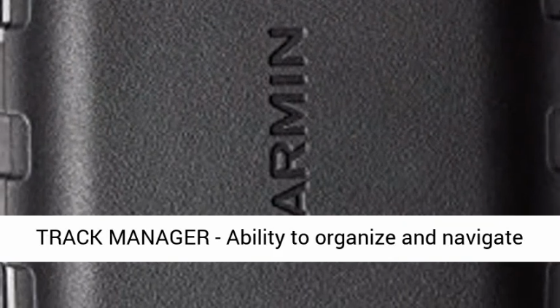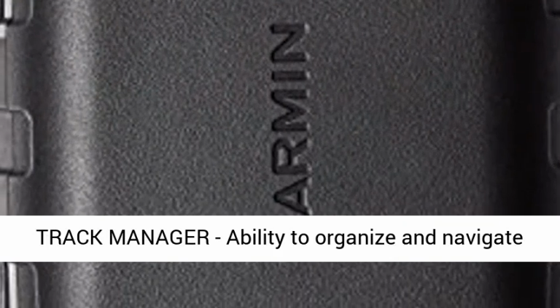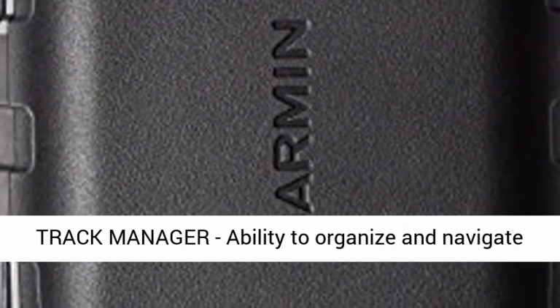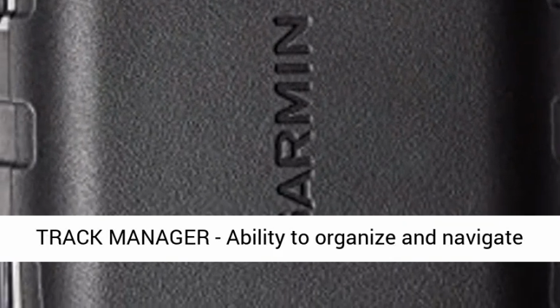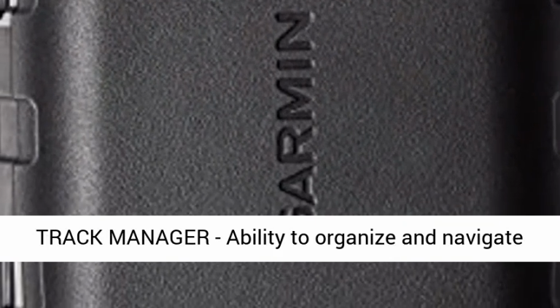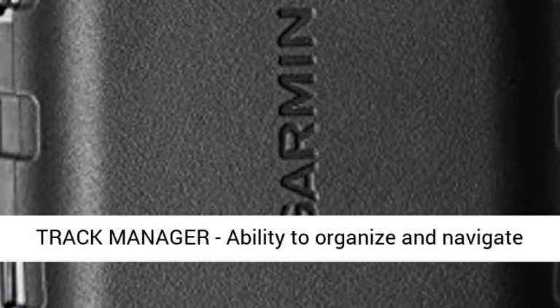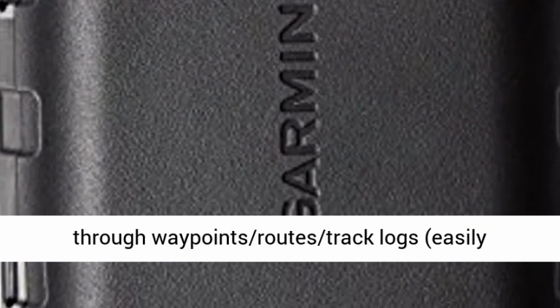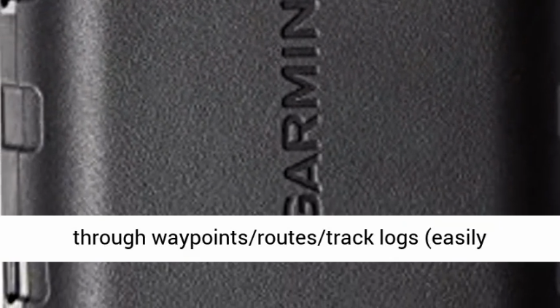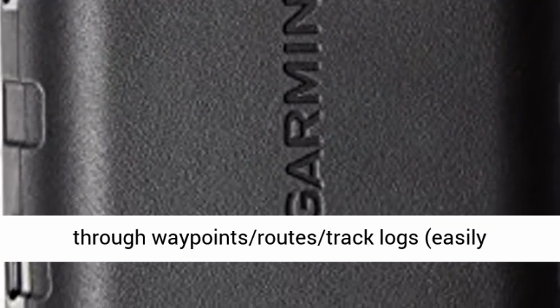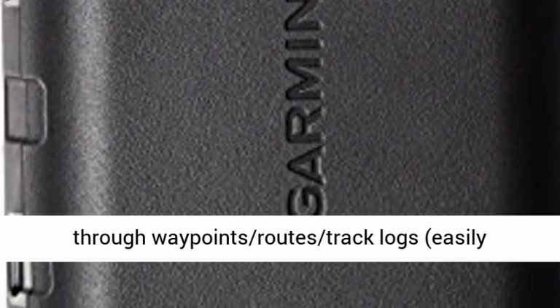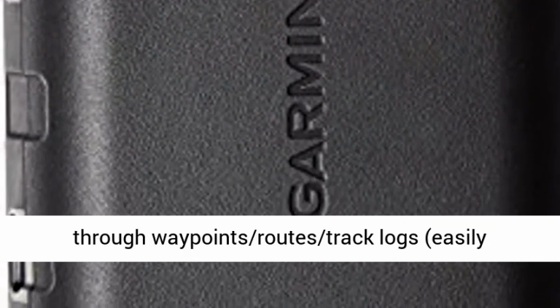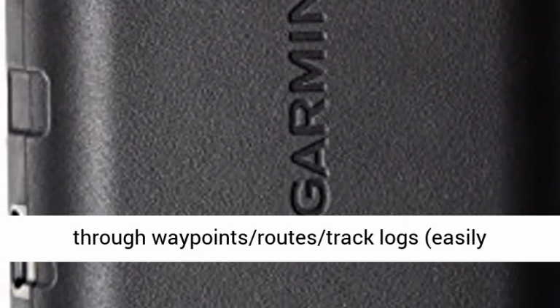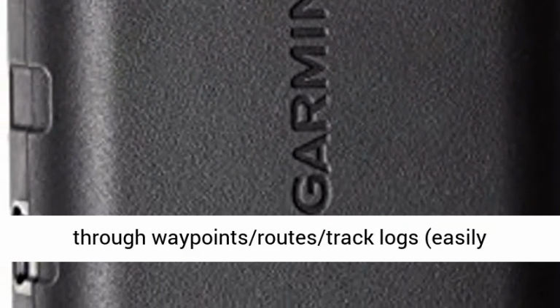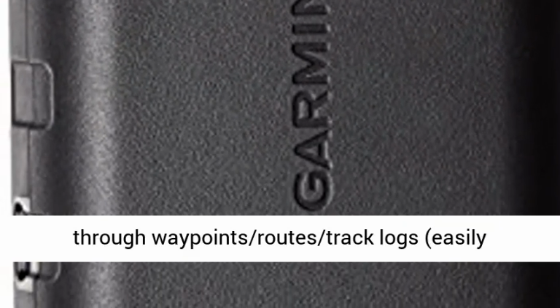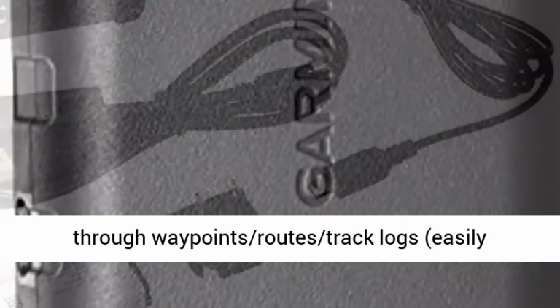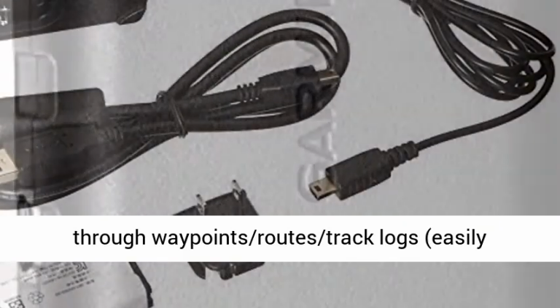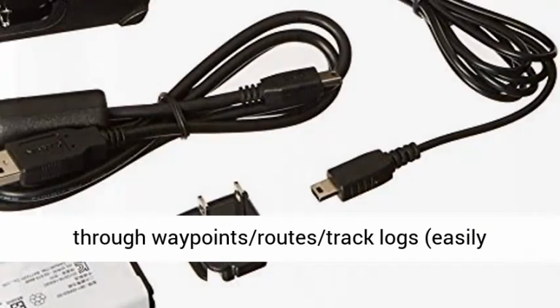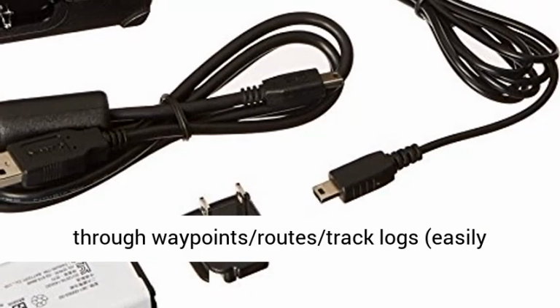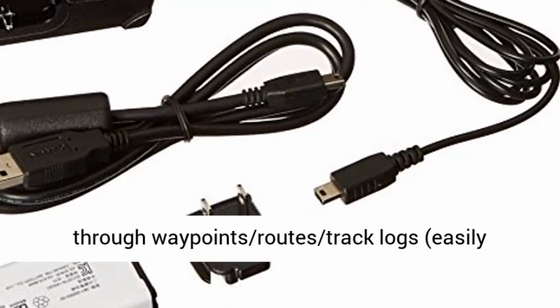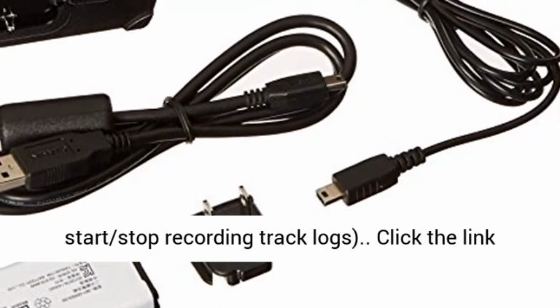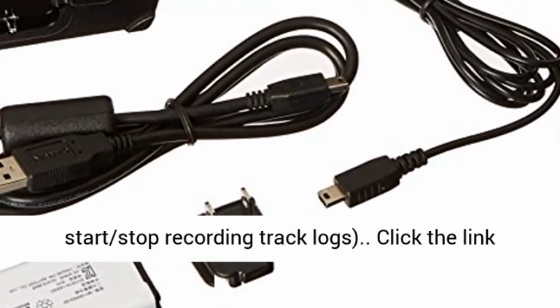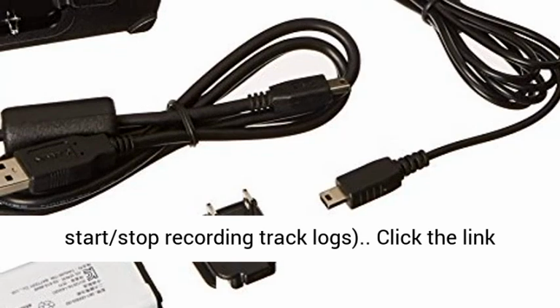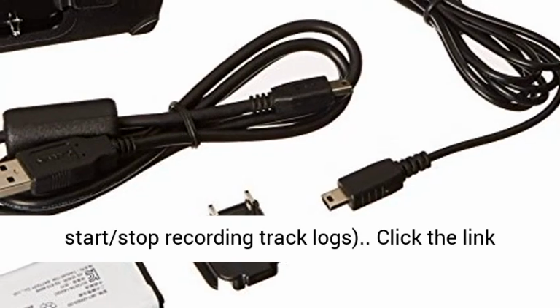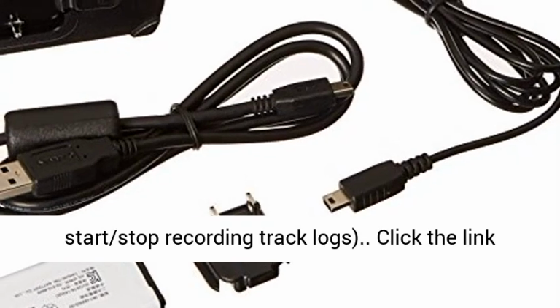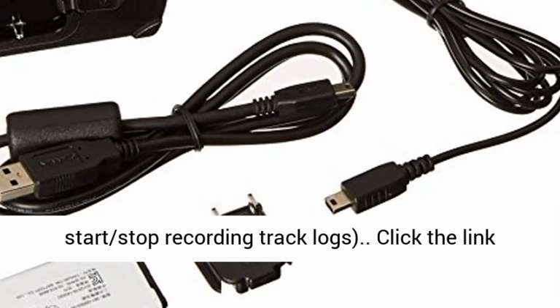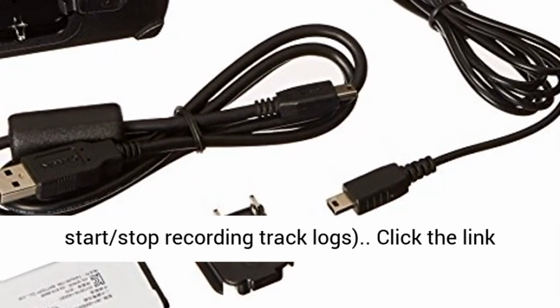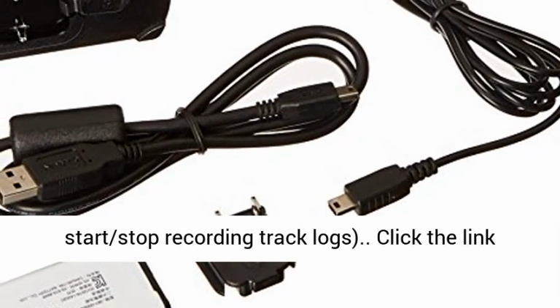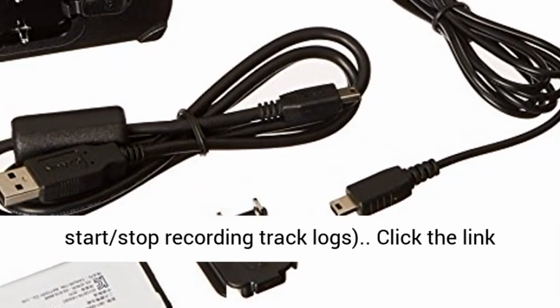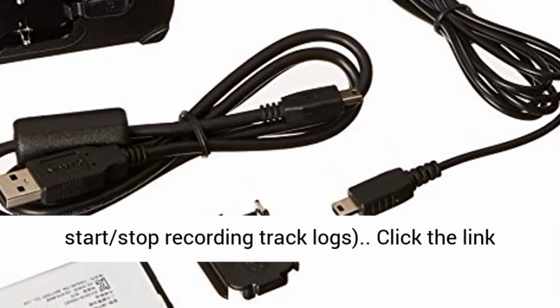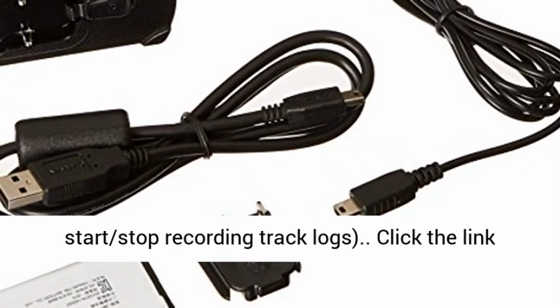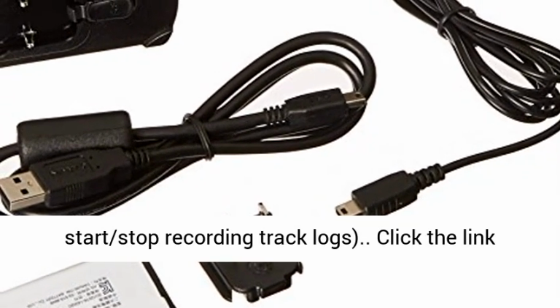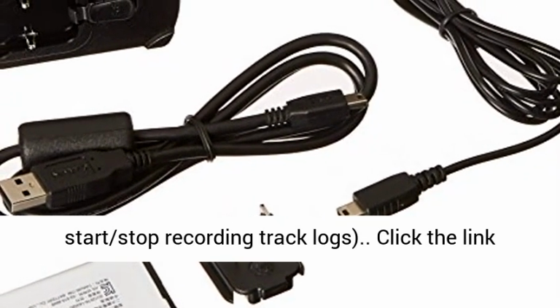Track Manager: ability to organize and navigate through waypoints, routes, and track logs. Easily start and stop recording track logs.